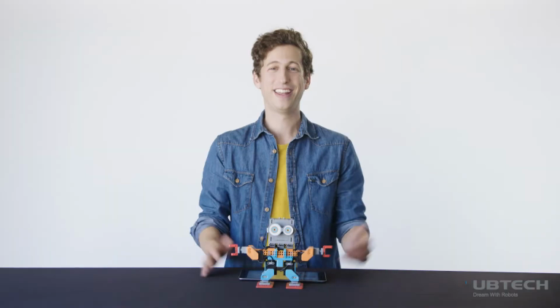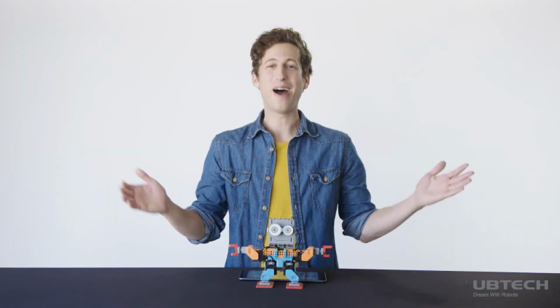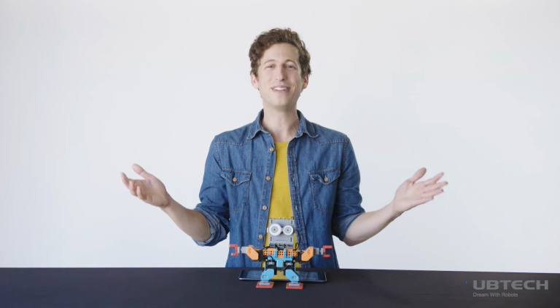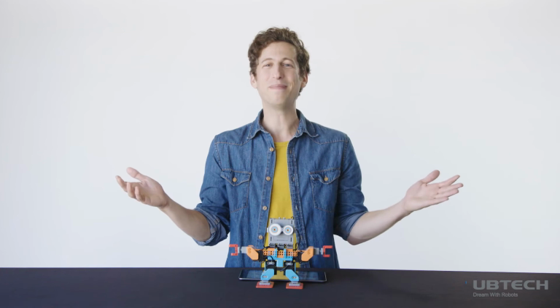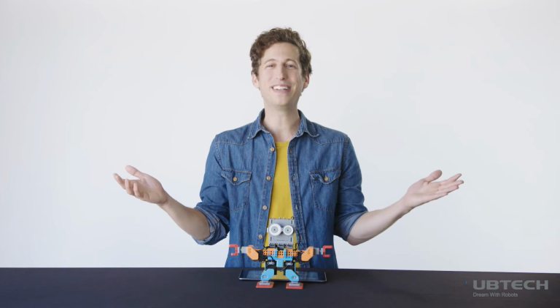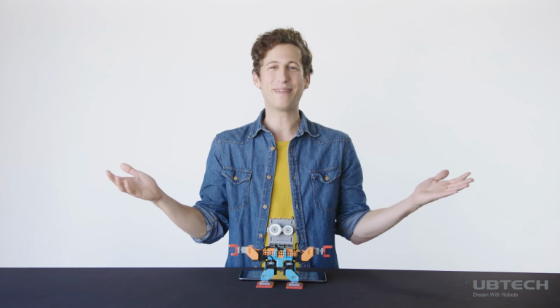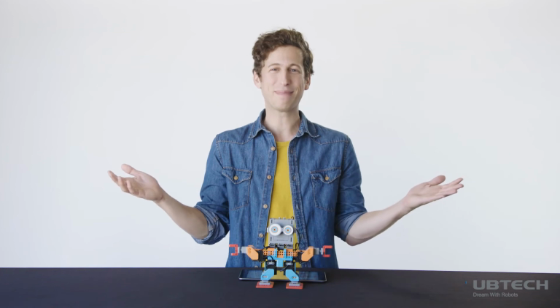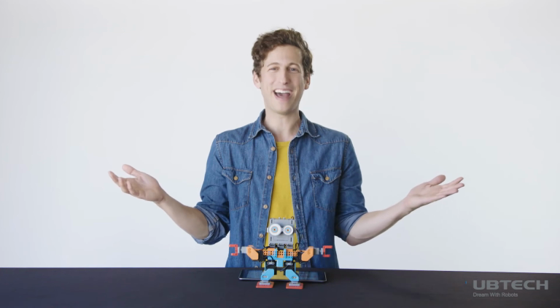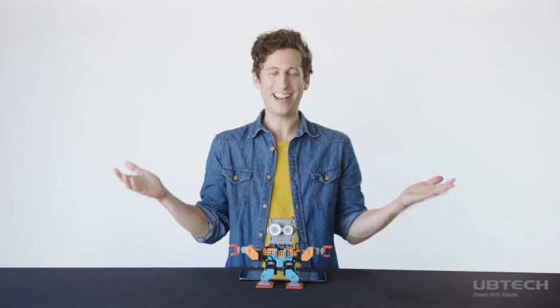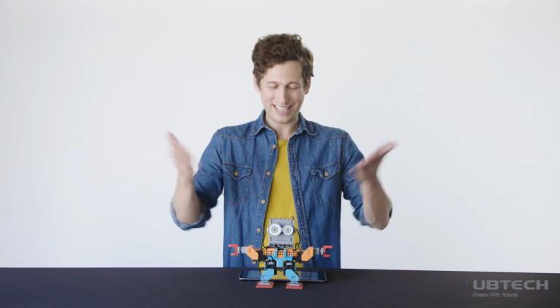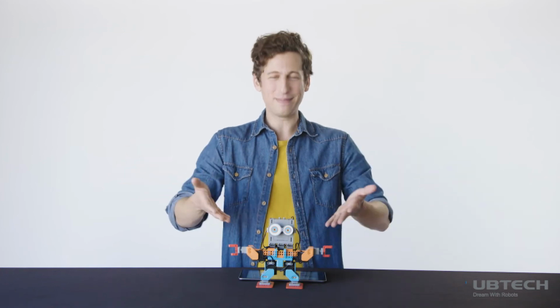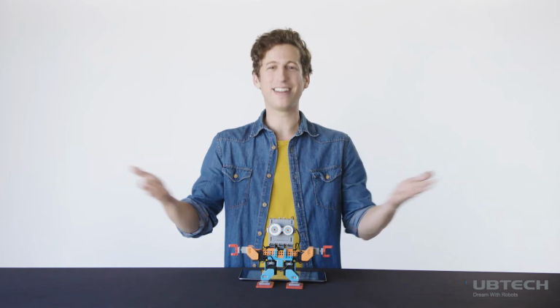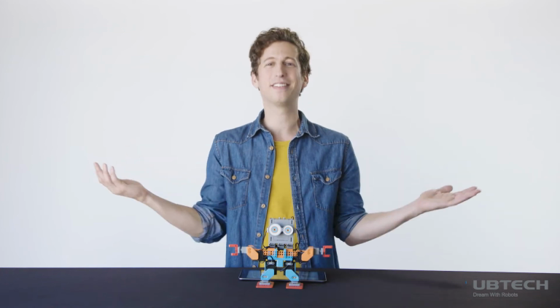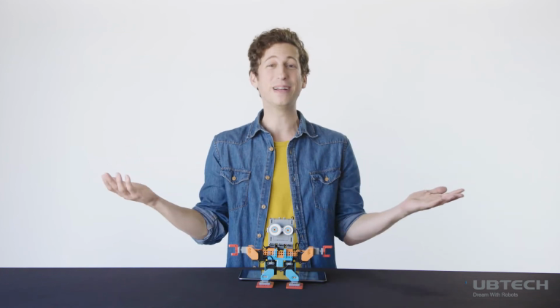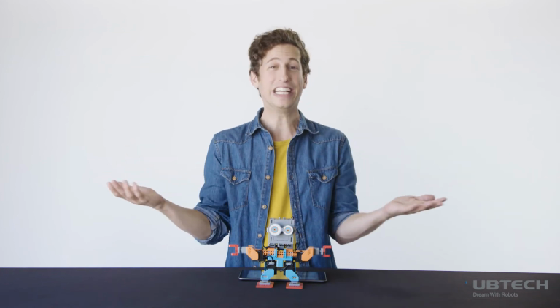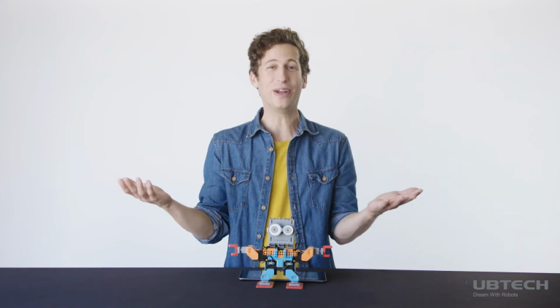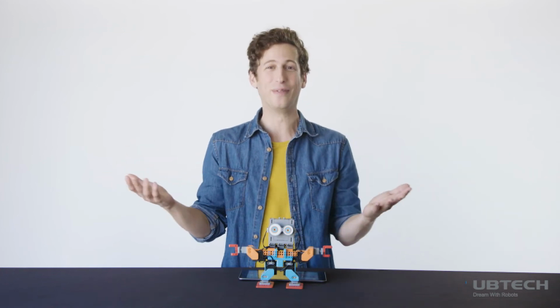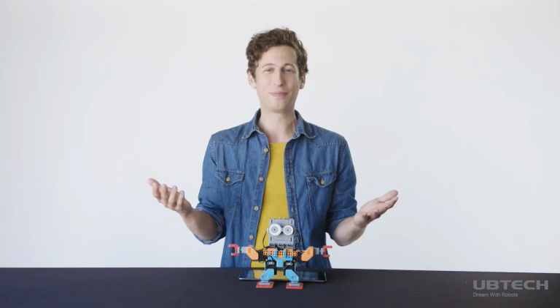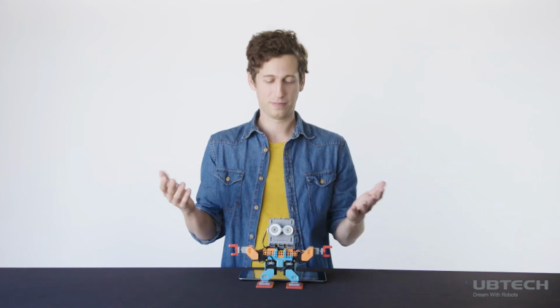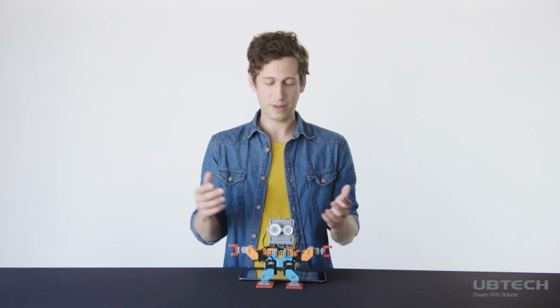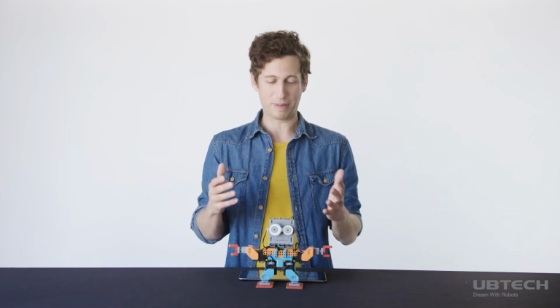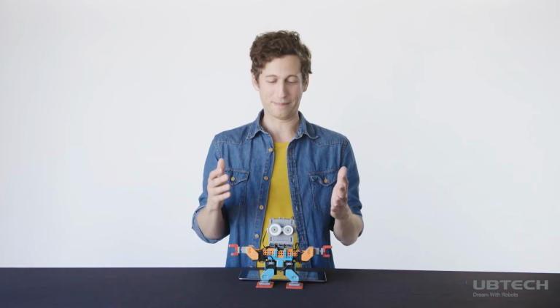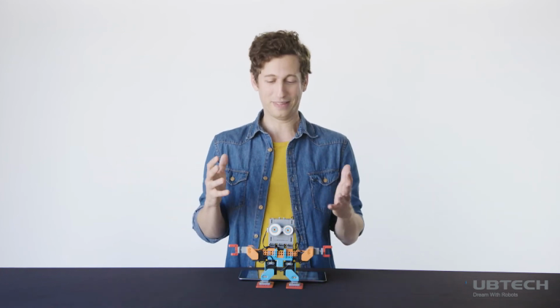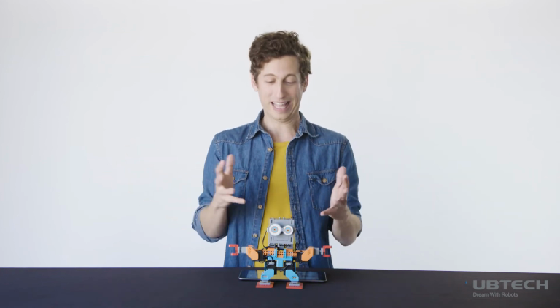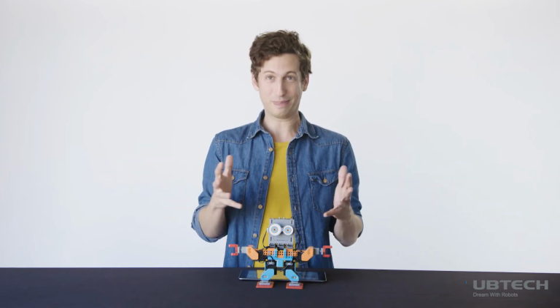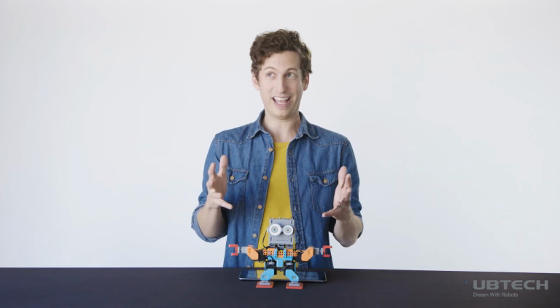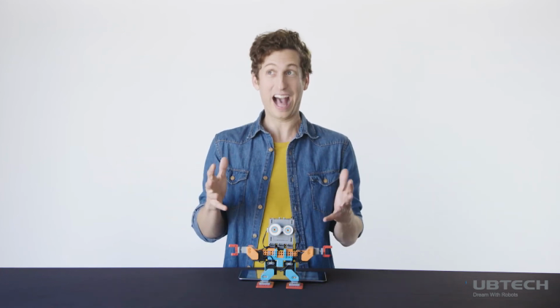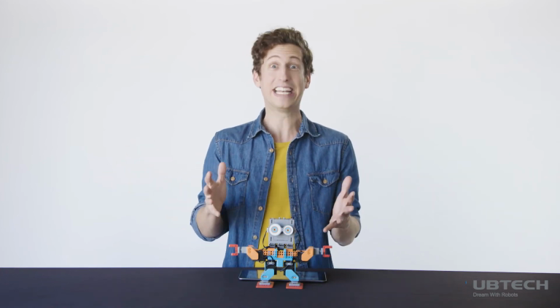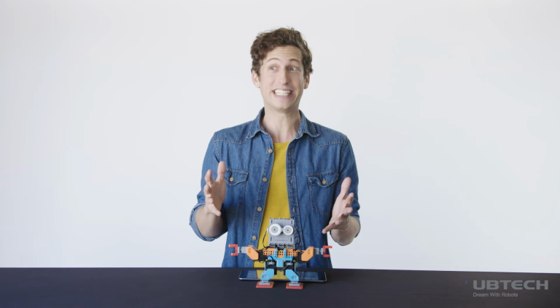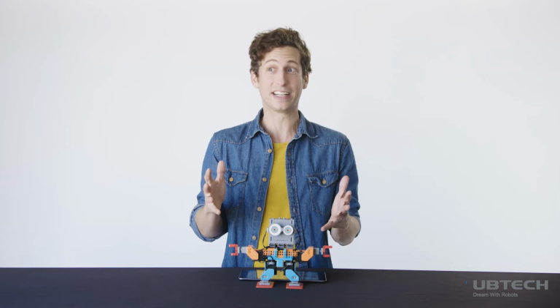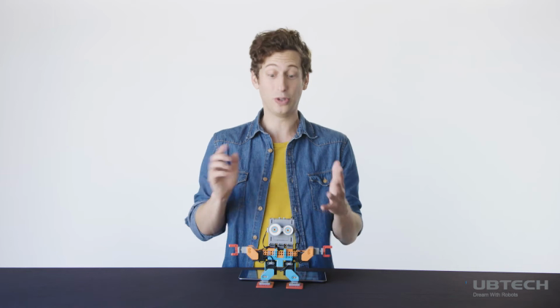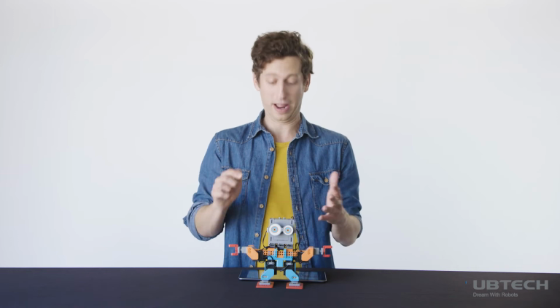Now I'm done building BuzzBot and it's time to test what he can do. BuzzBot, let's play hide and seek. You hide.